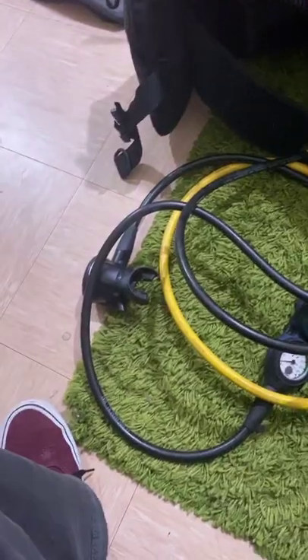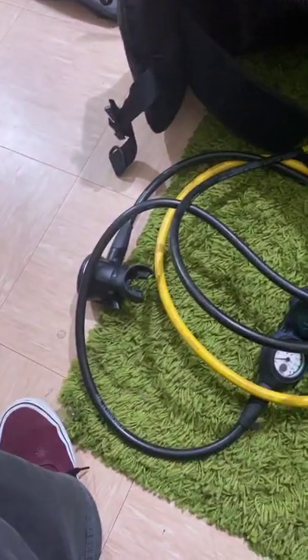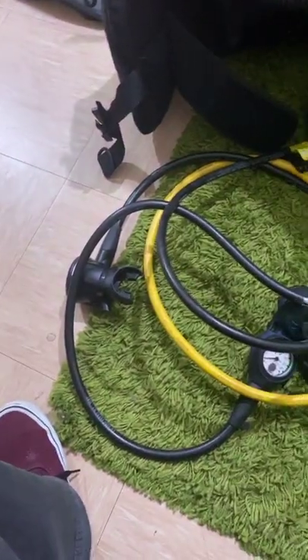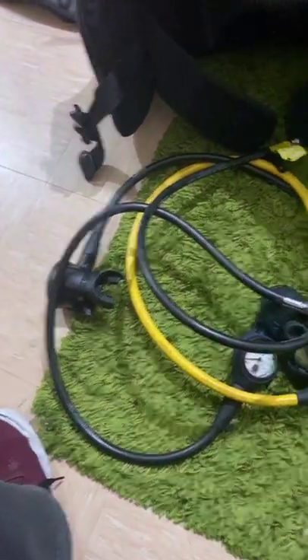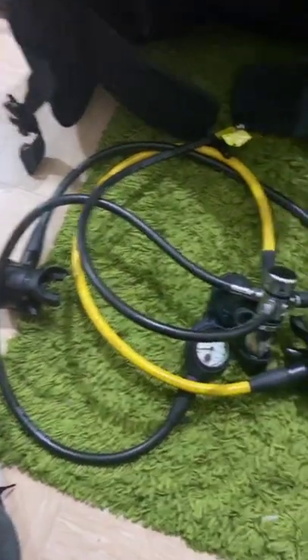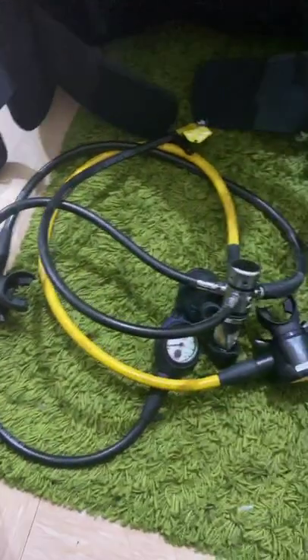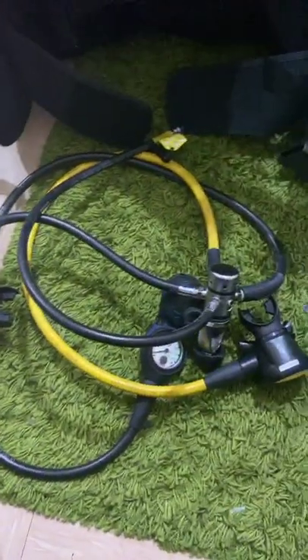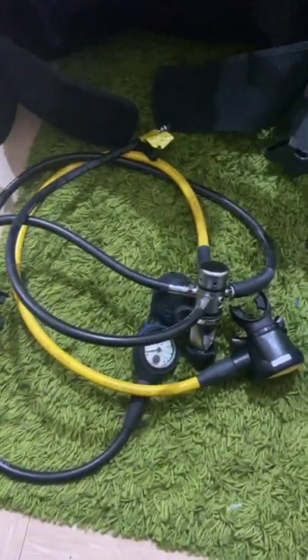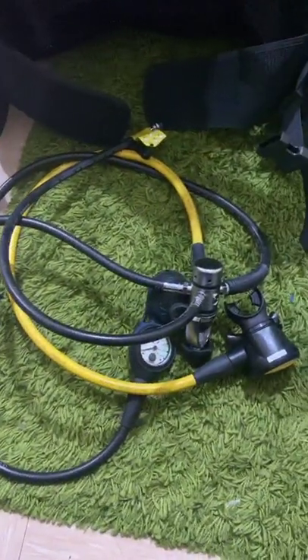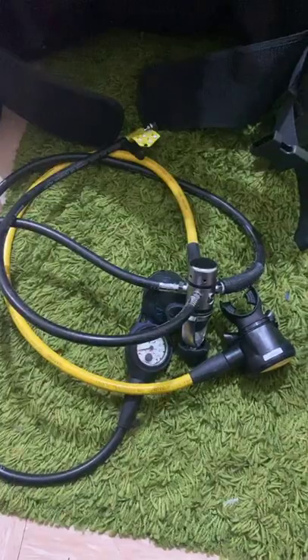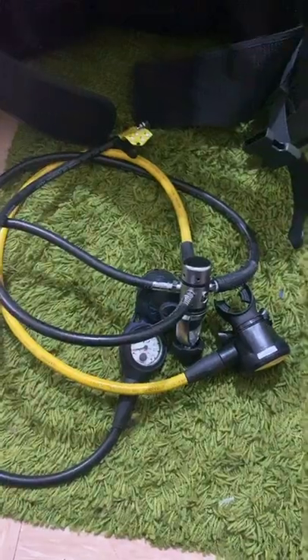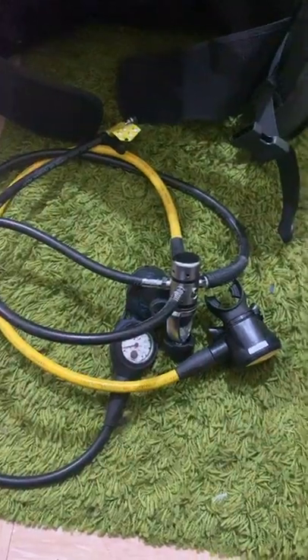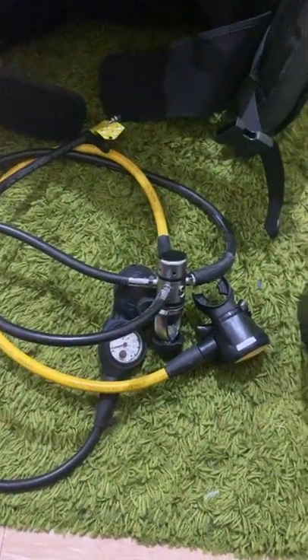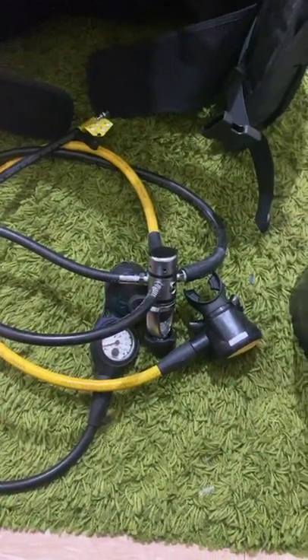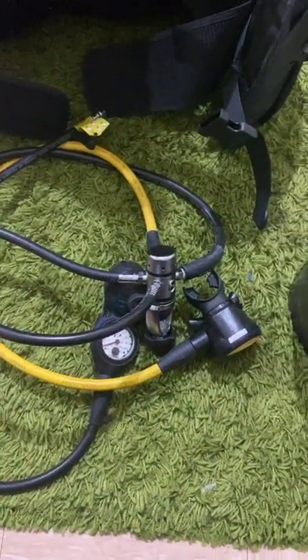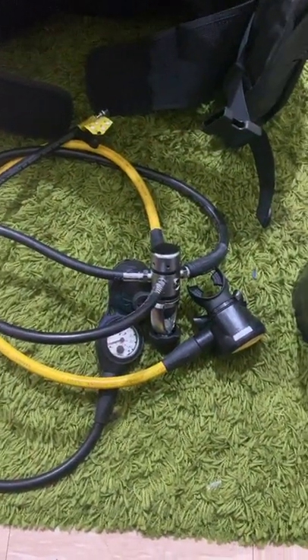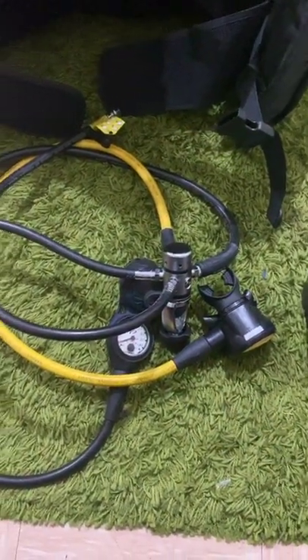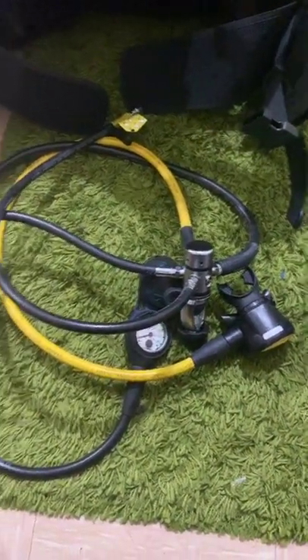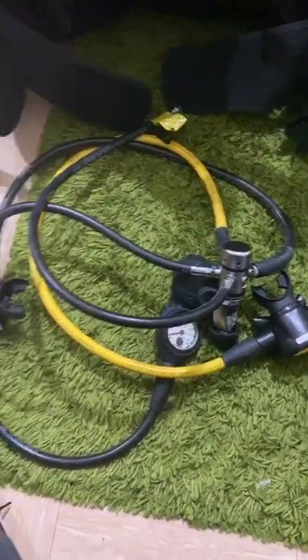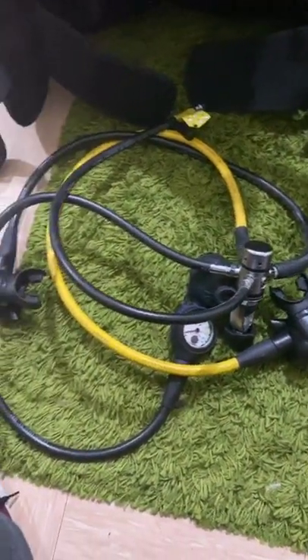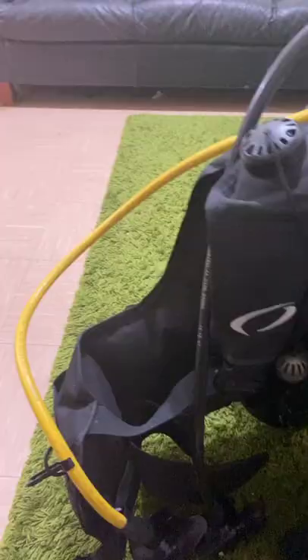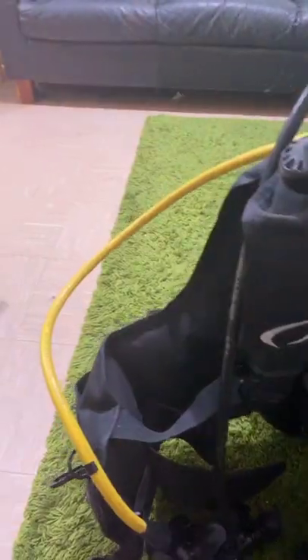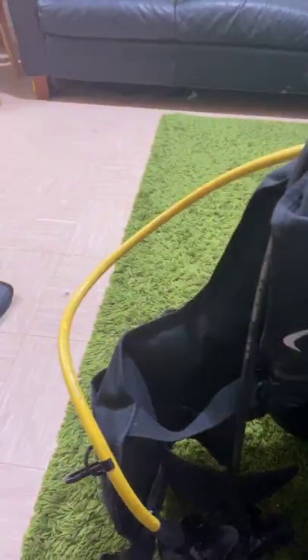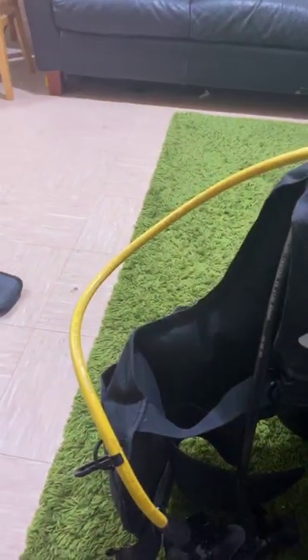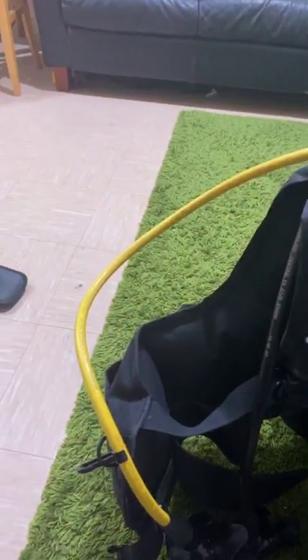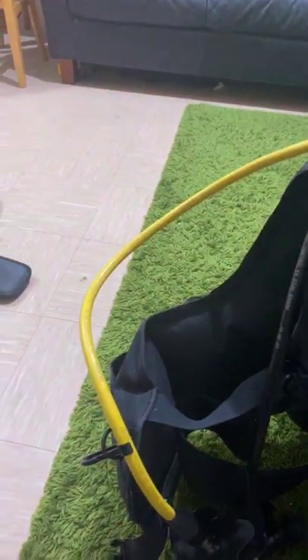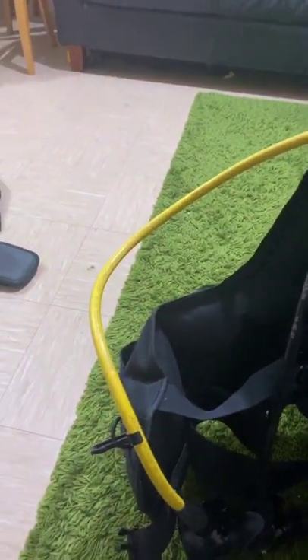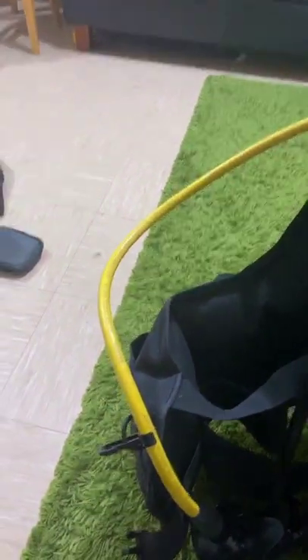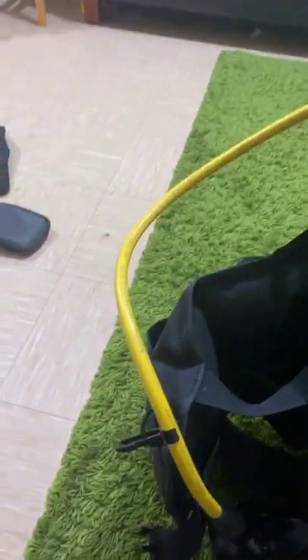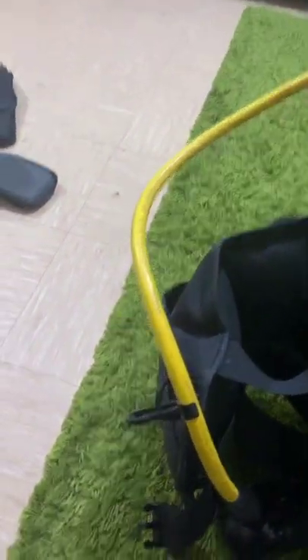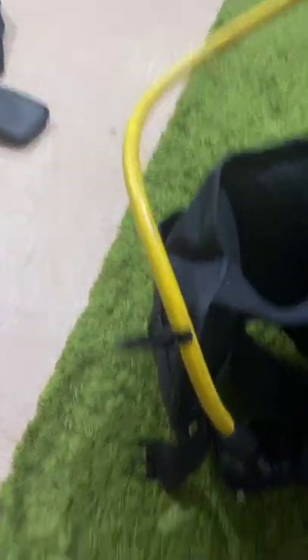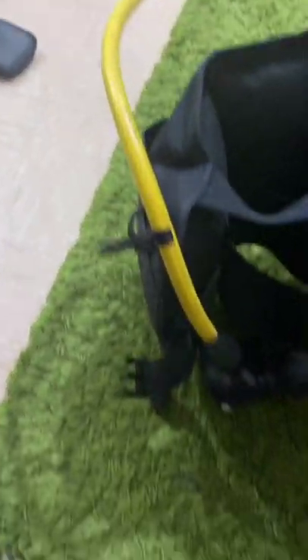This is a set of regulators. This helps you breathe underwater. This is what it looks like when it's all attached together.